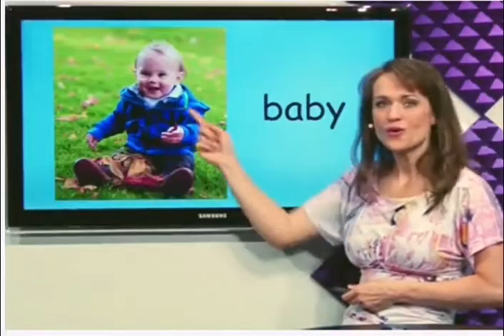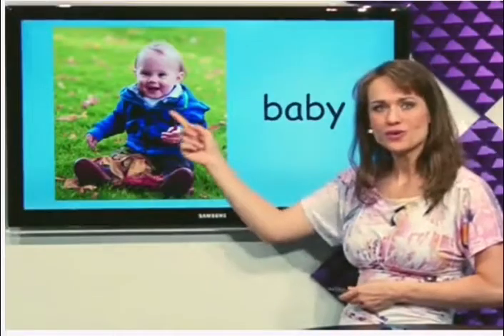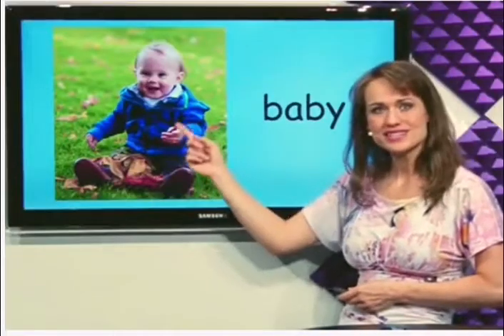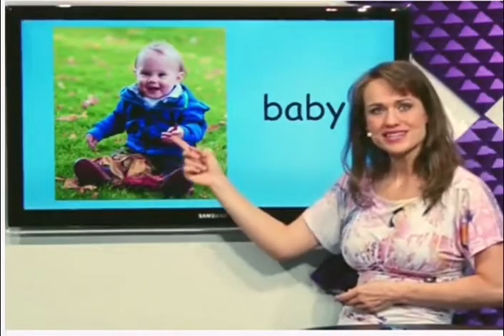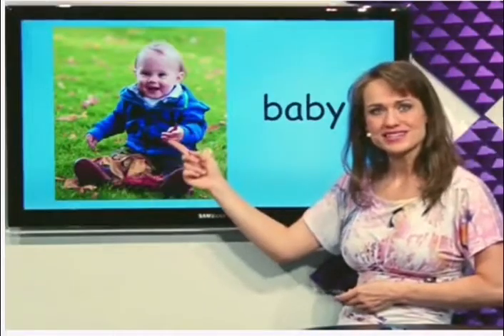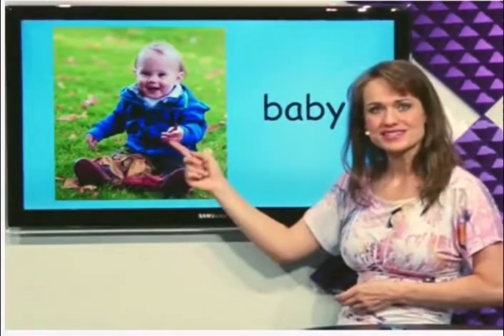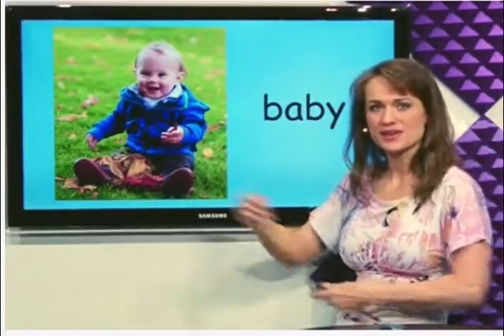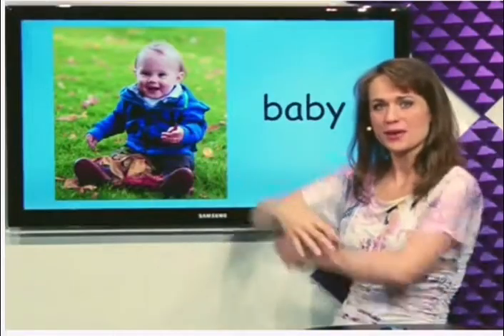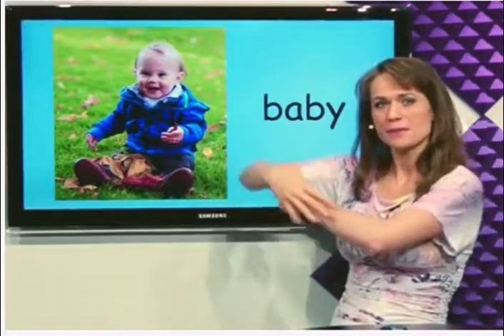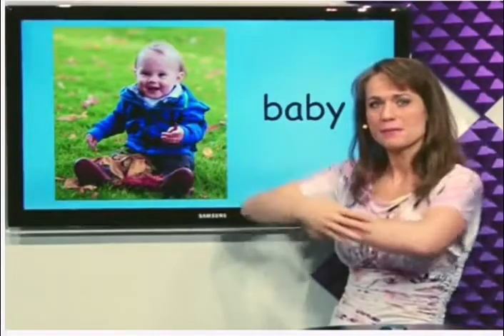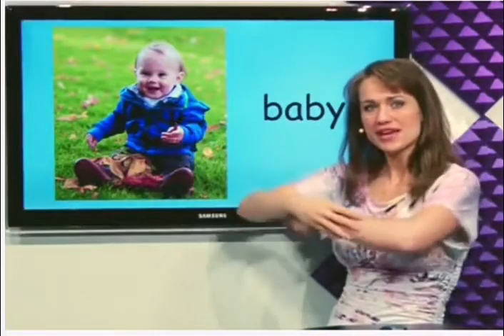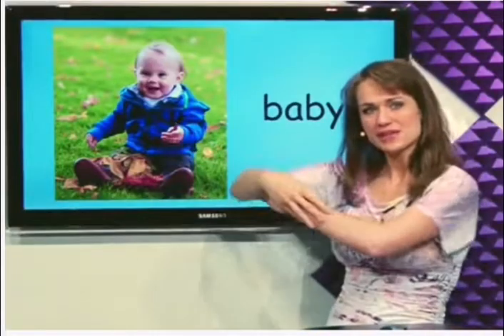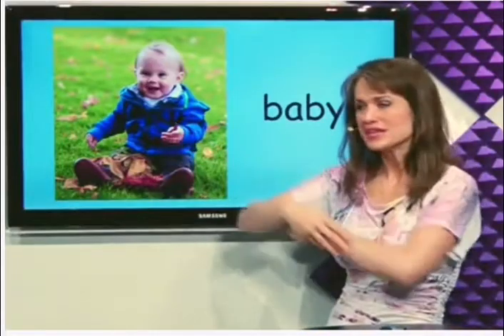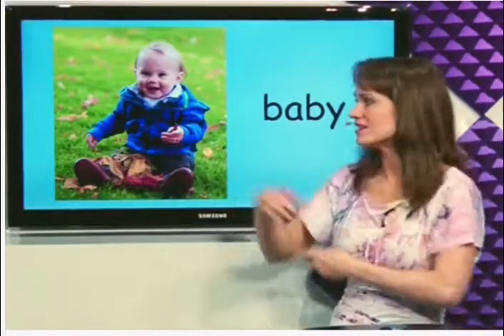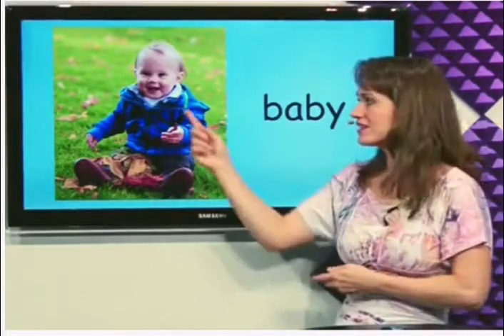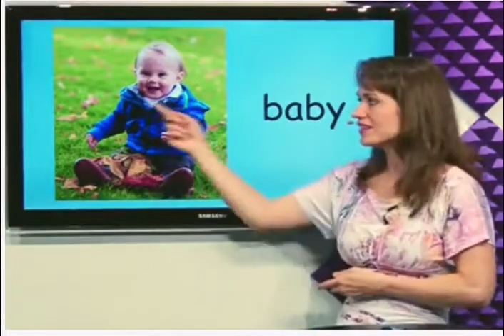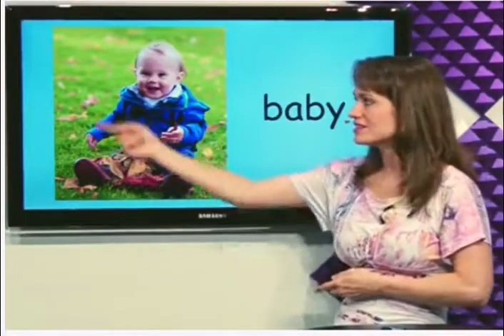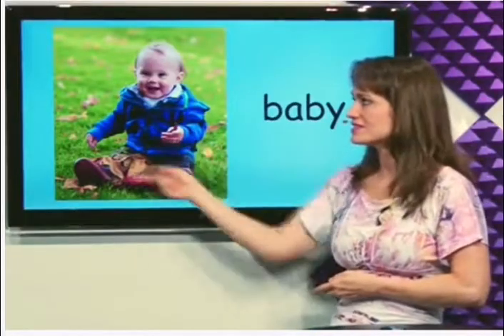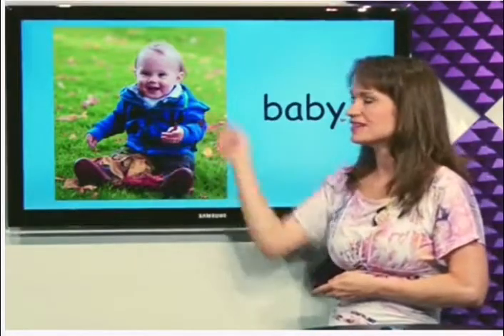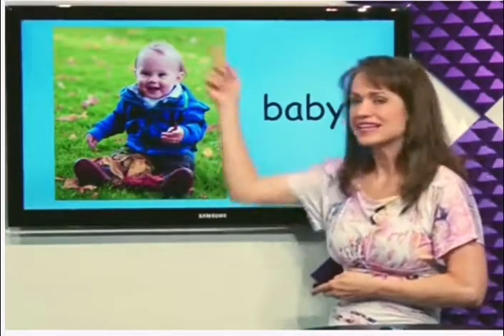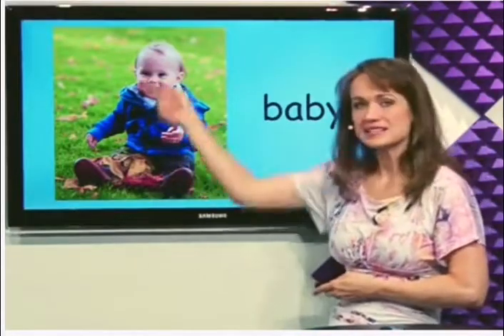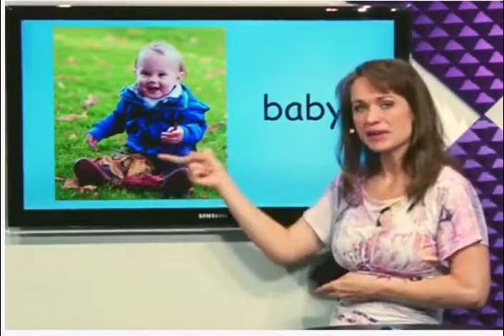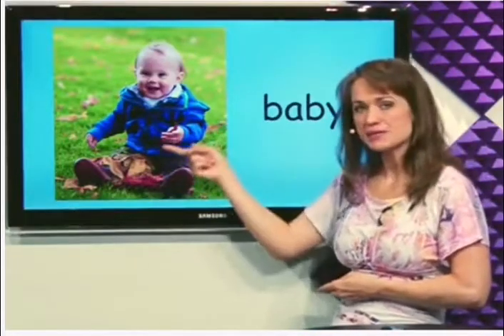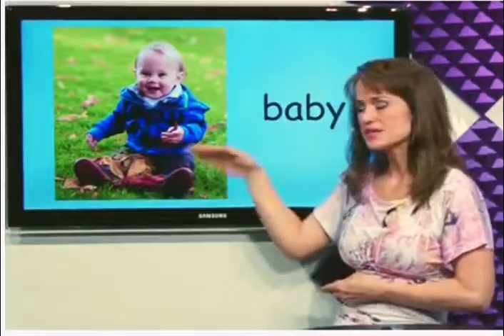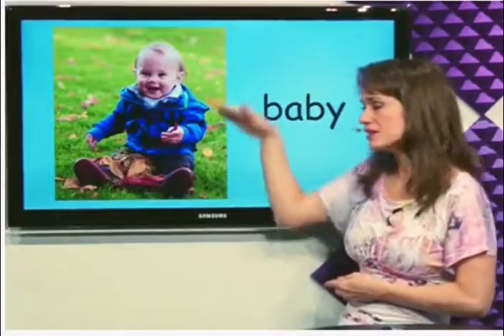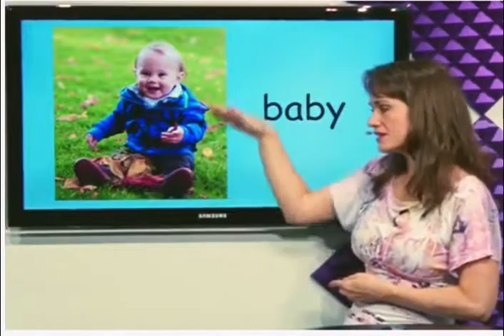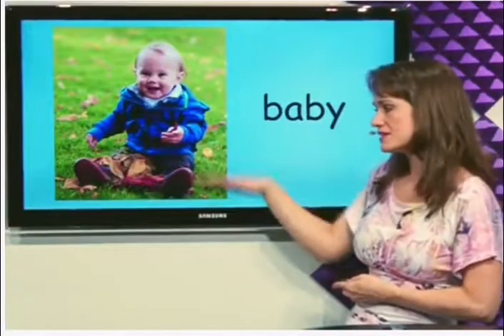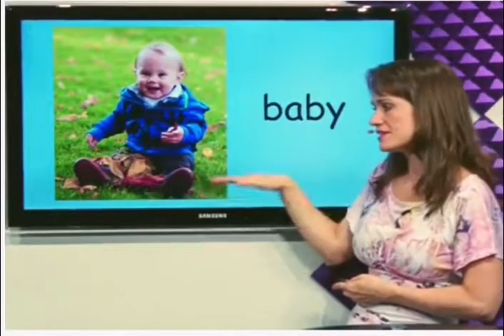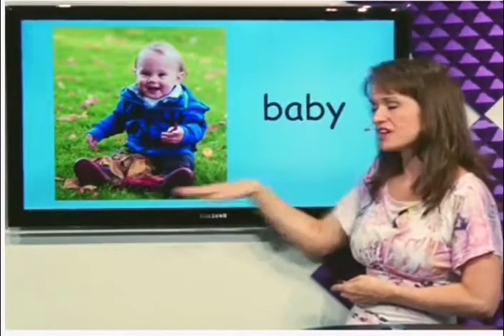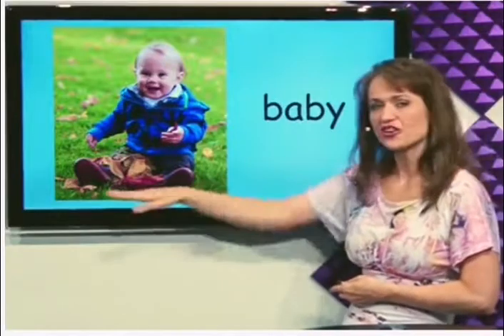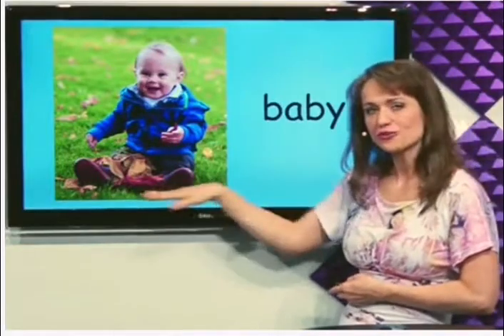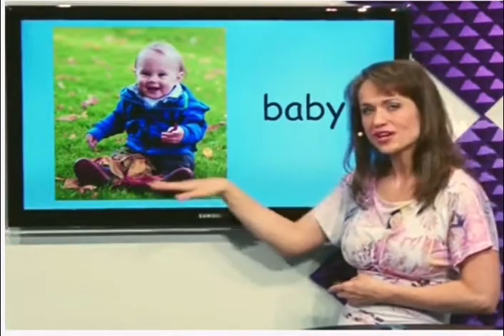What's this? Baby. This is a baby and he's sitting on the ground.